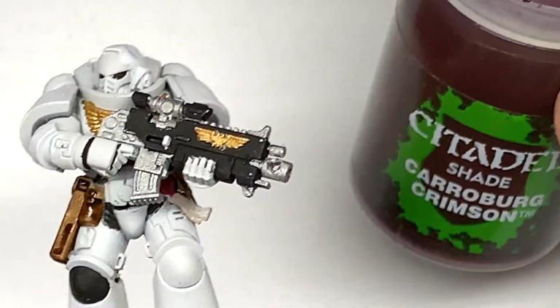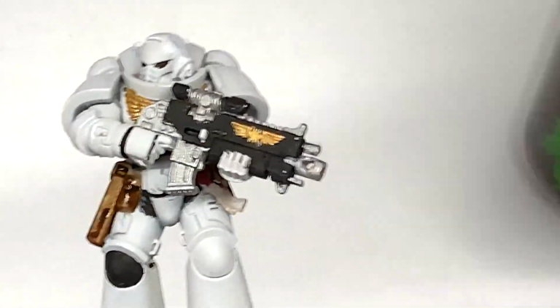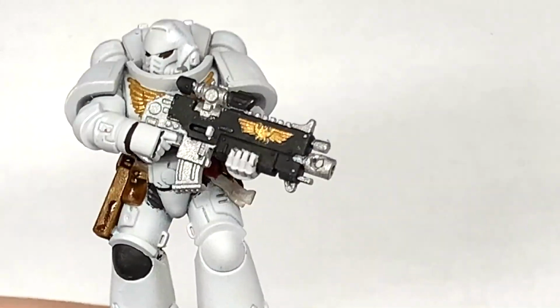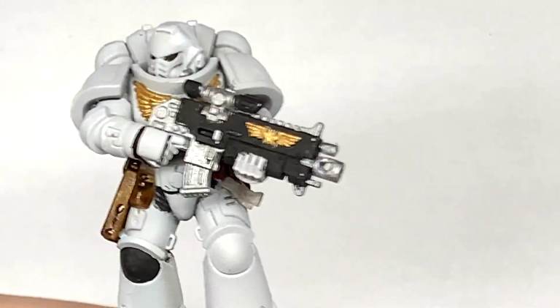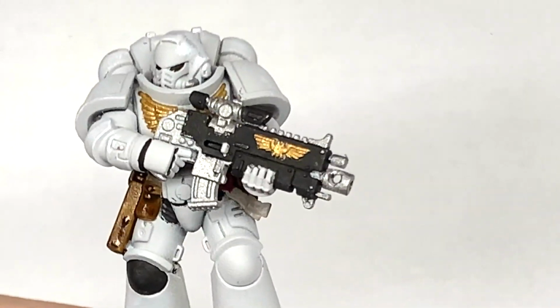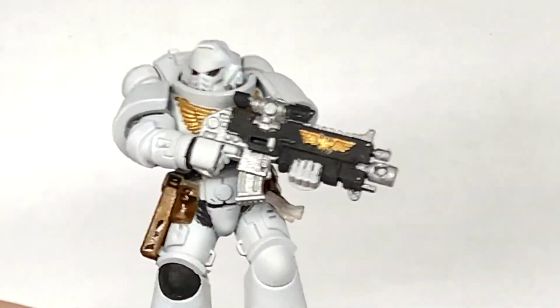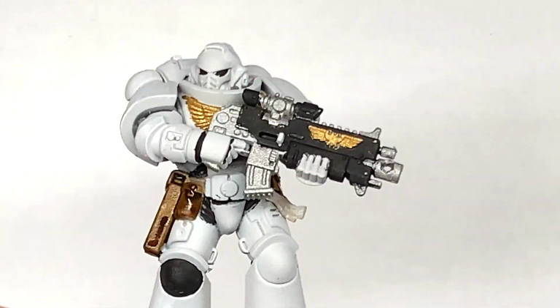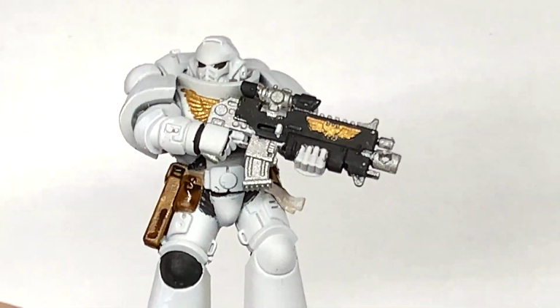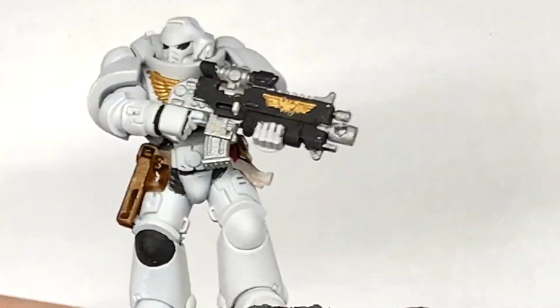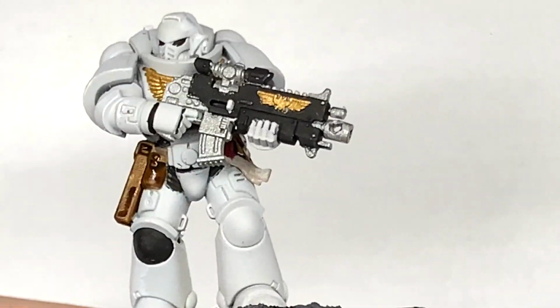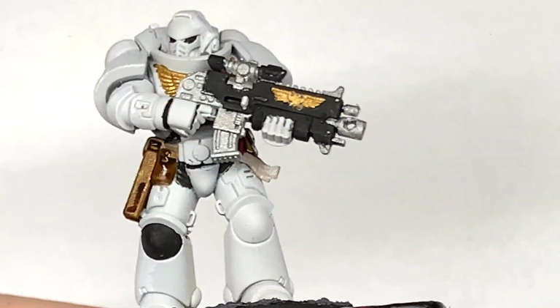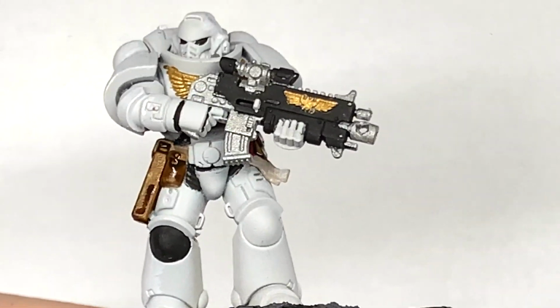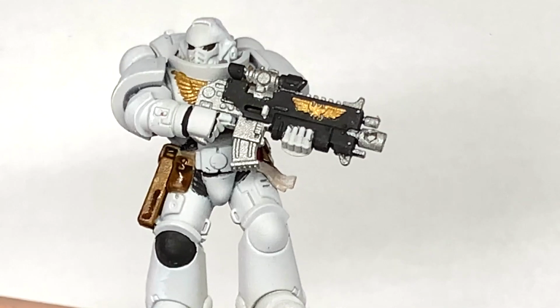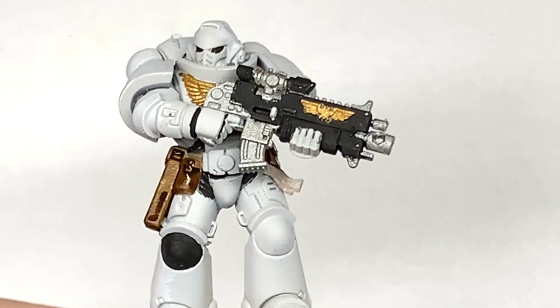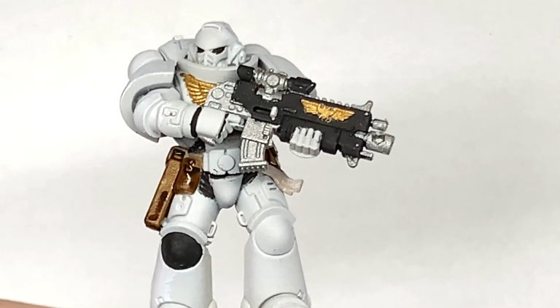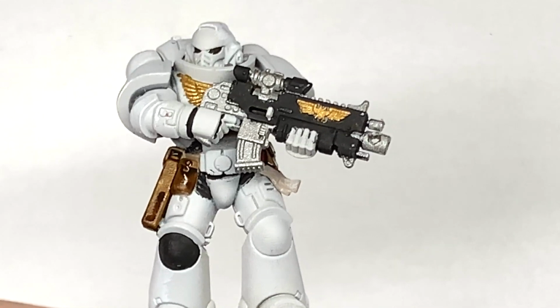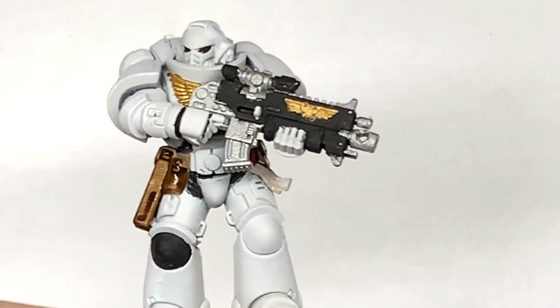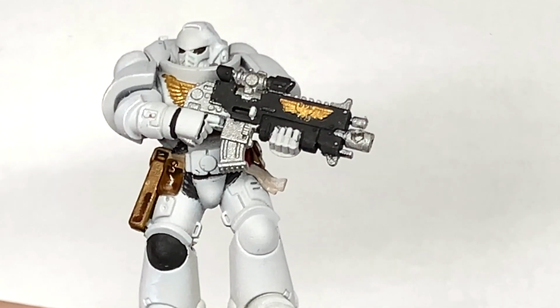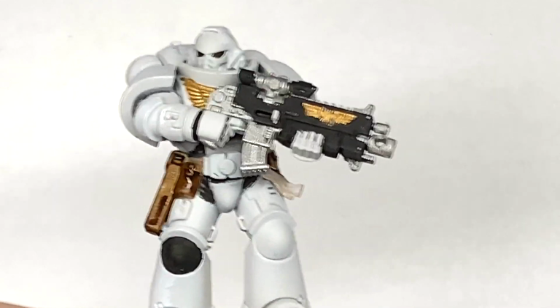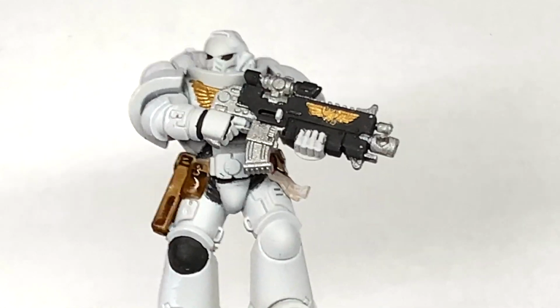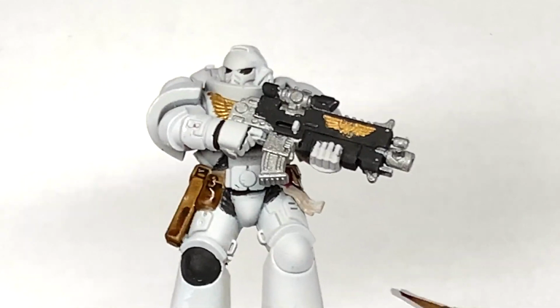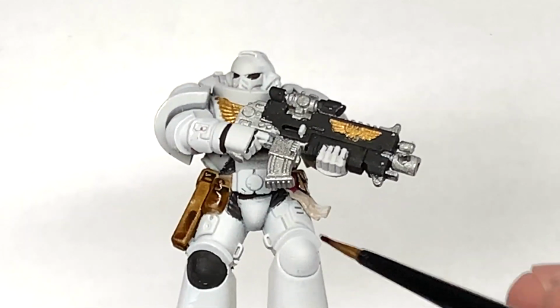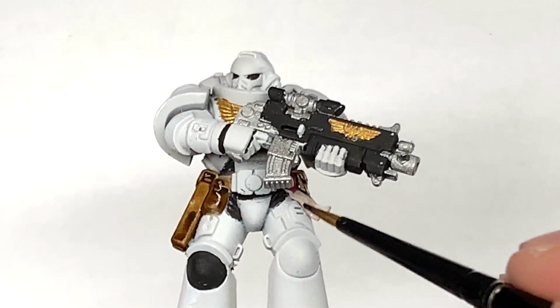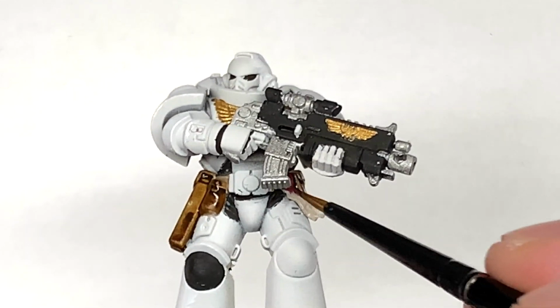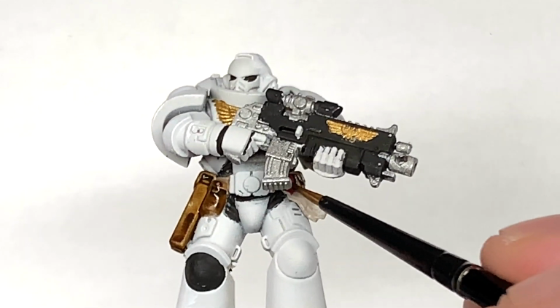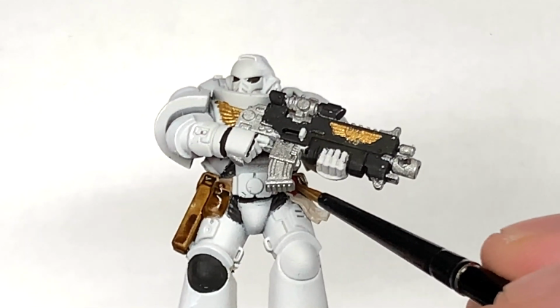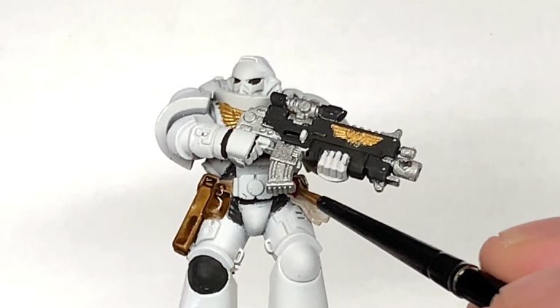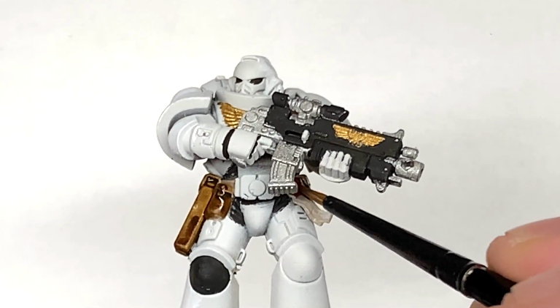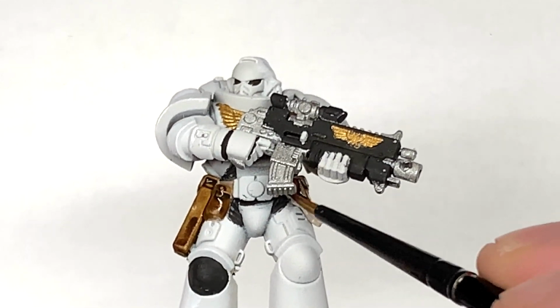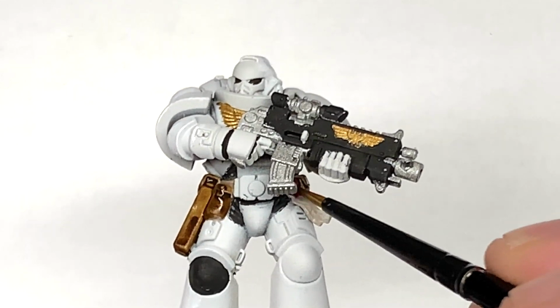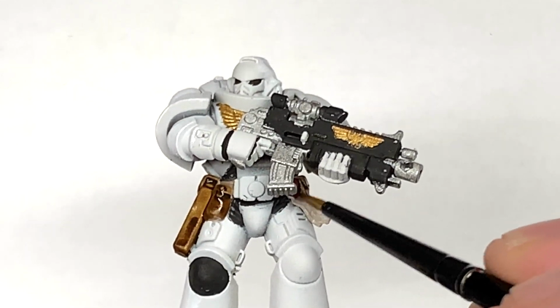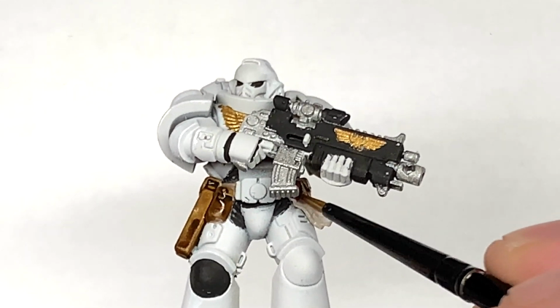Now I'm going to use a little bit of Citadel Carroburg Crimson — this is going to be used to do the wax part of the purity seal.